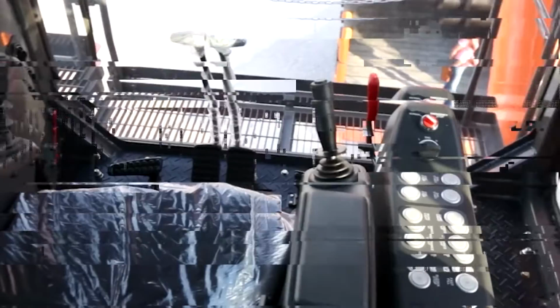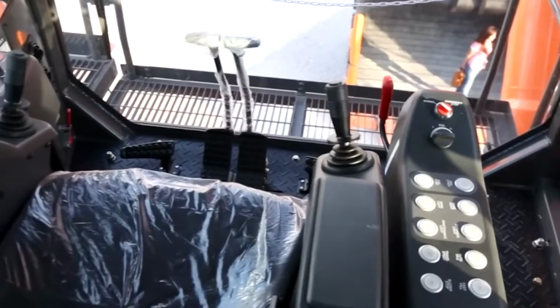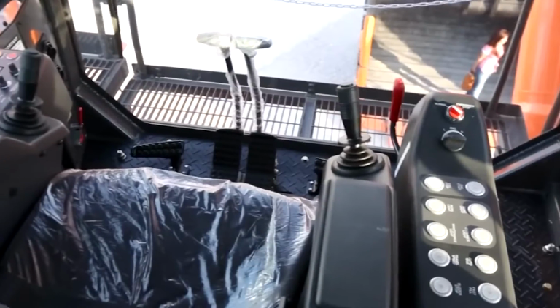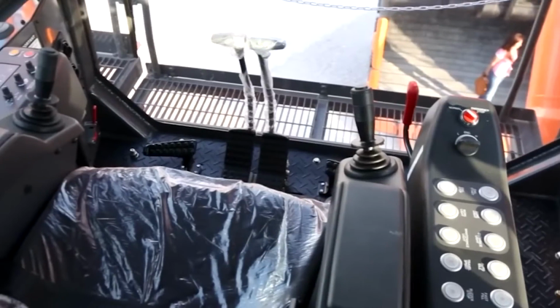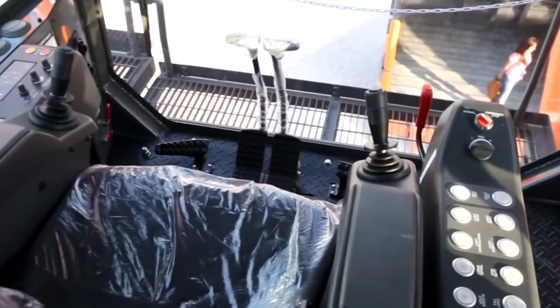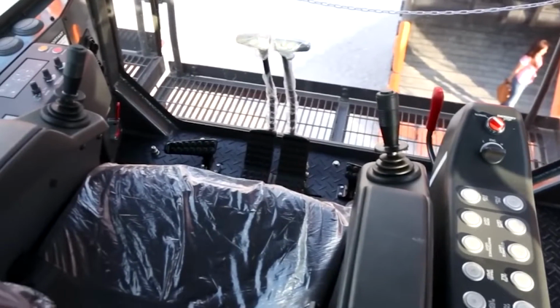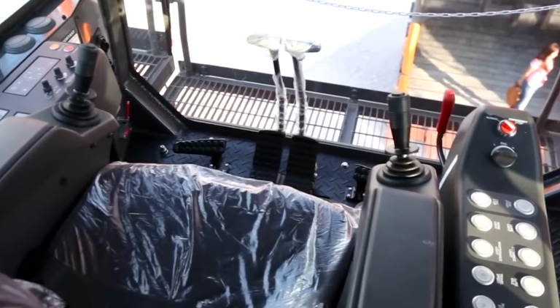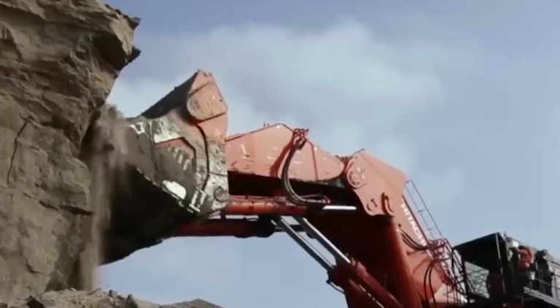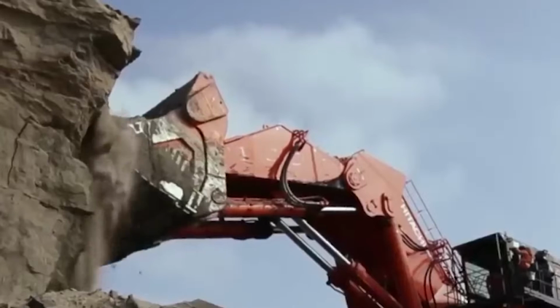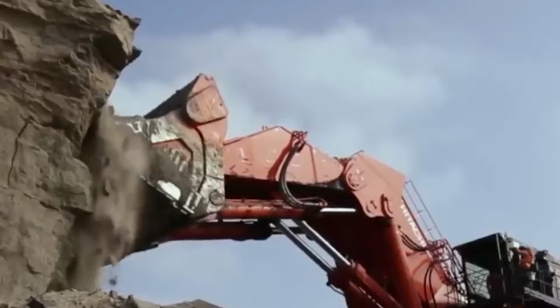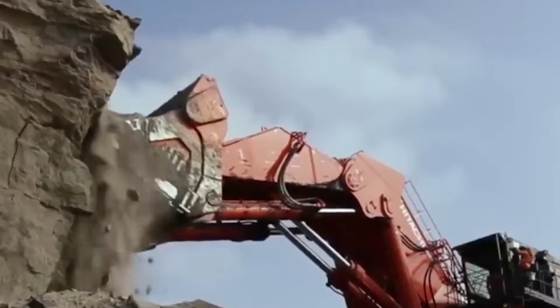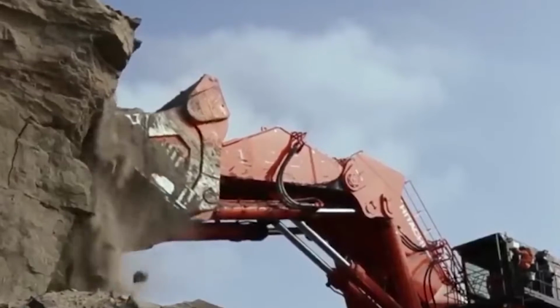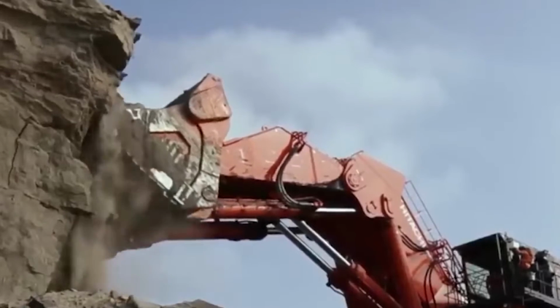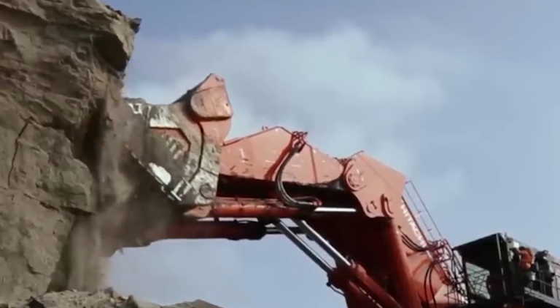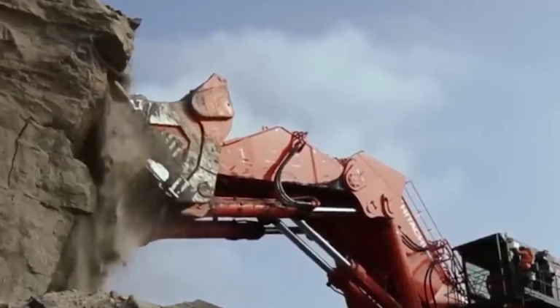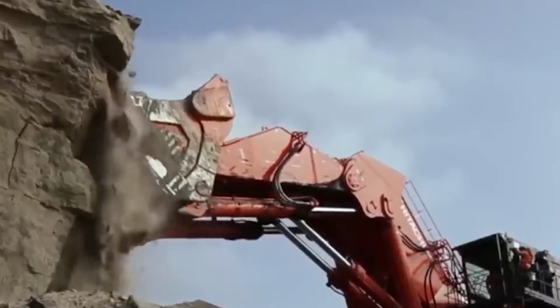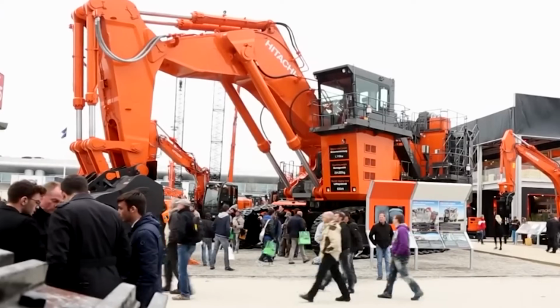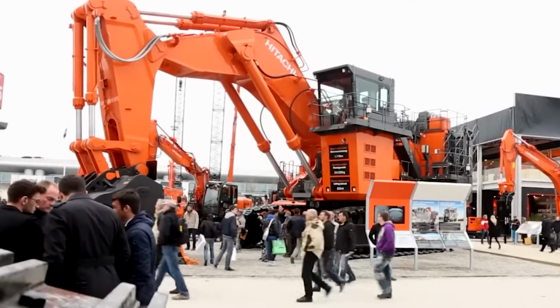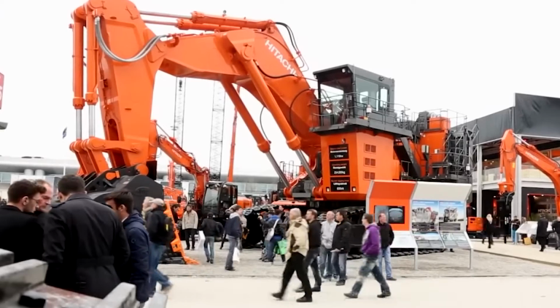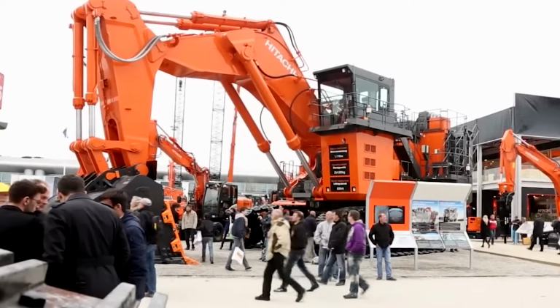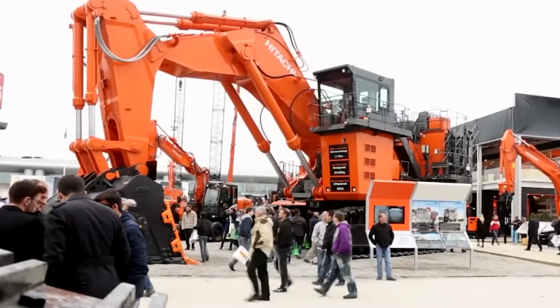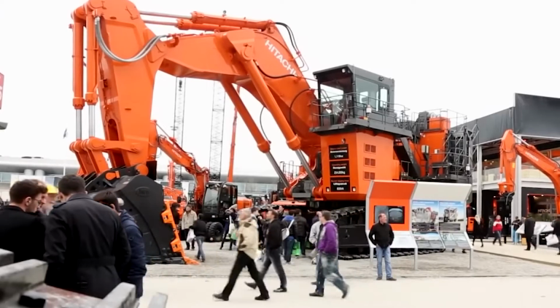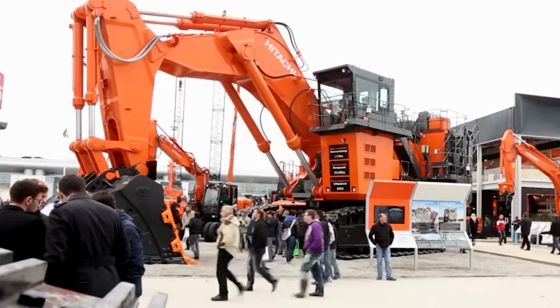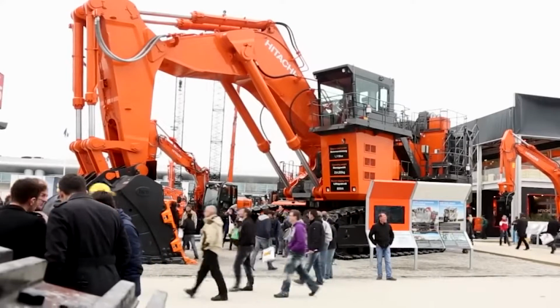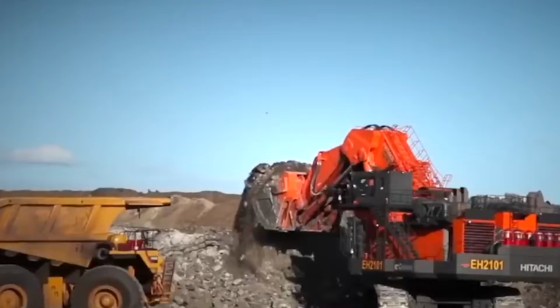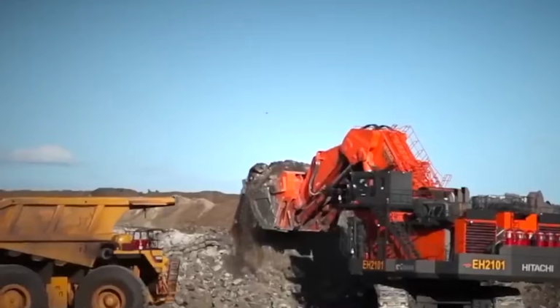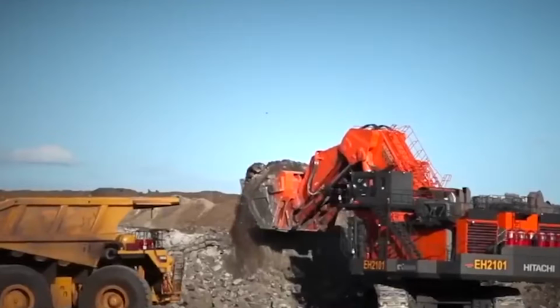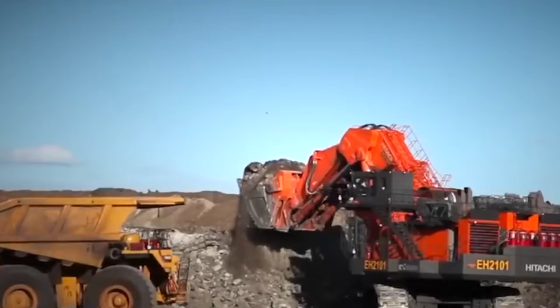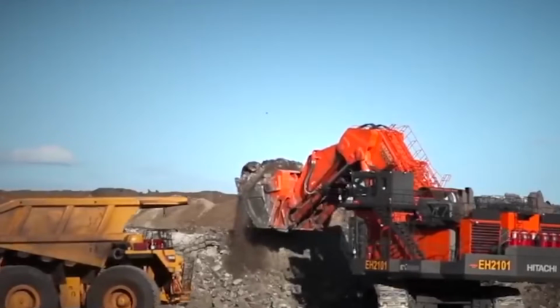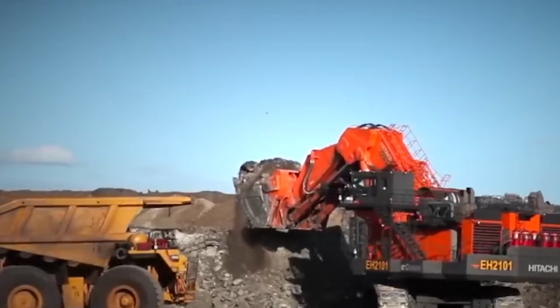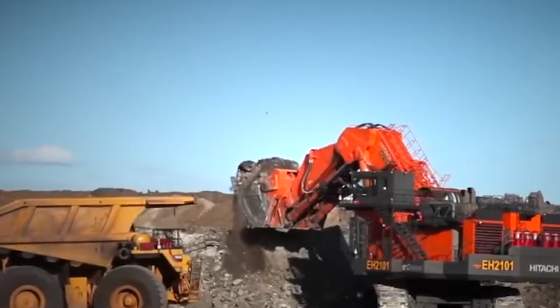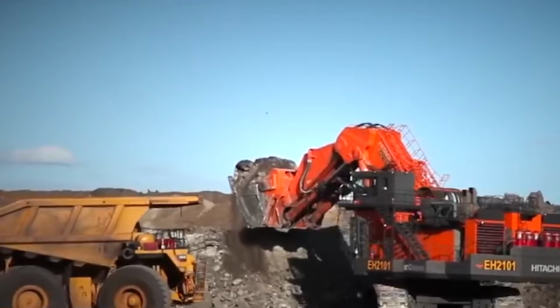Compared to others in its class, the Hitachi EX800-6 offers superior durability and lower maintenance costs, a key factor for businesses.